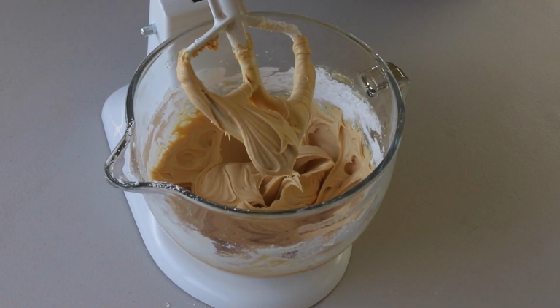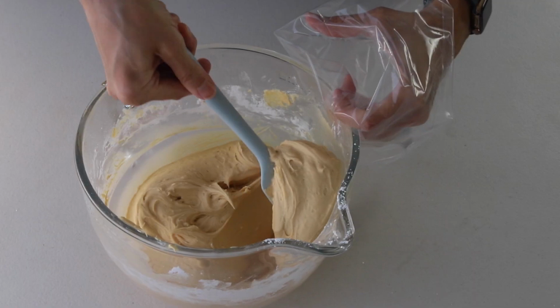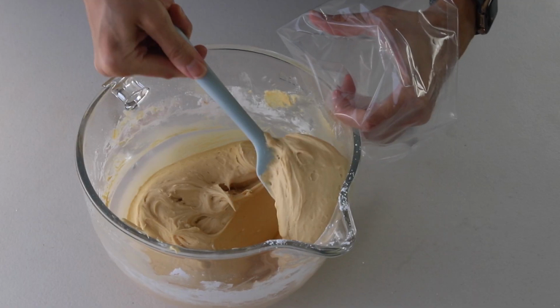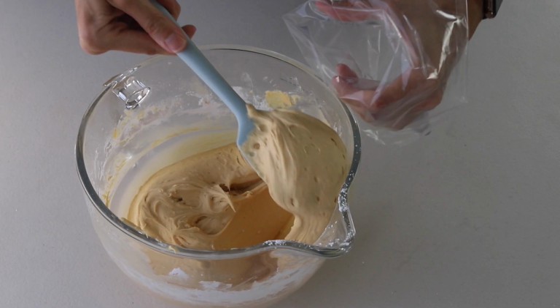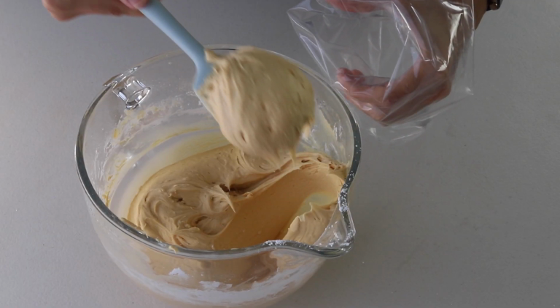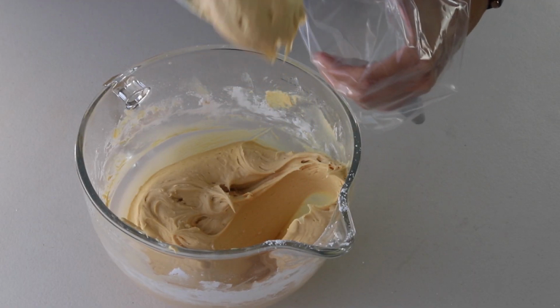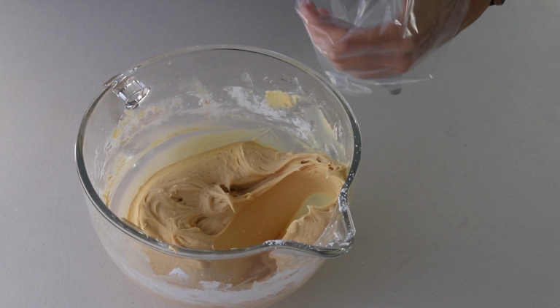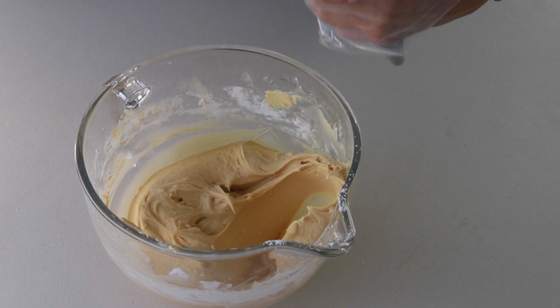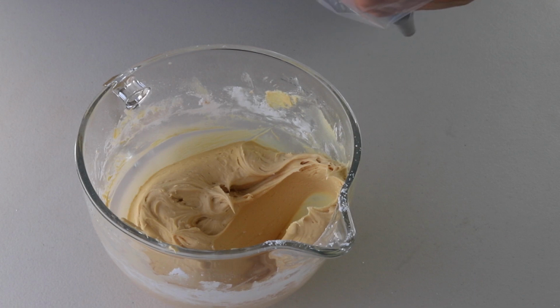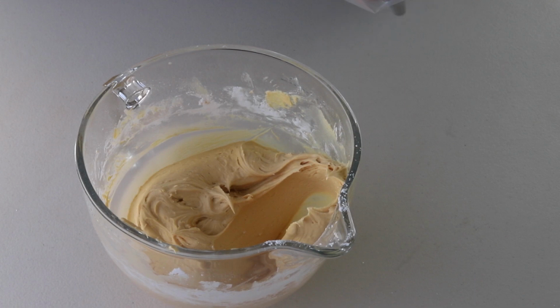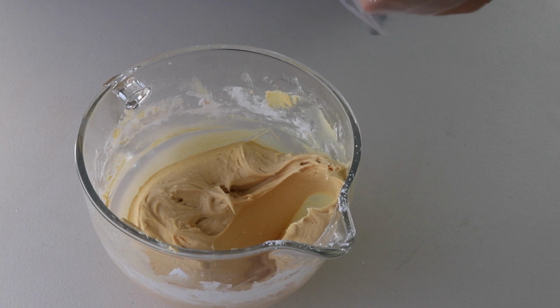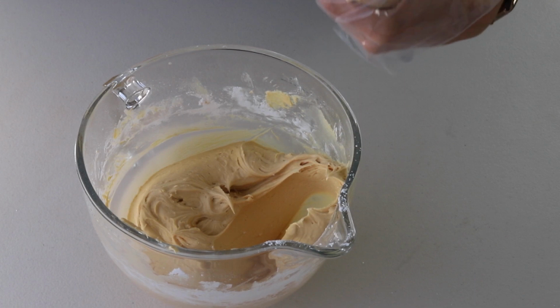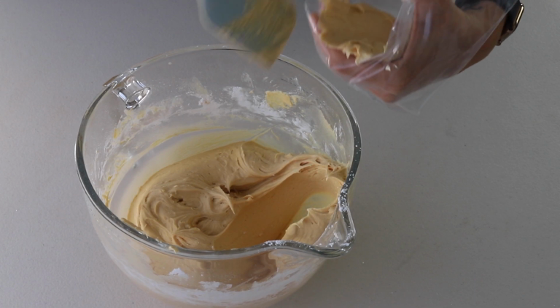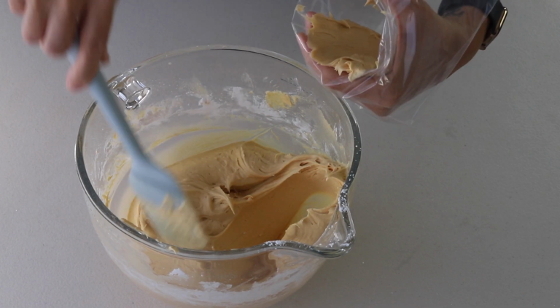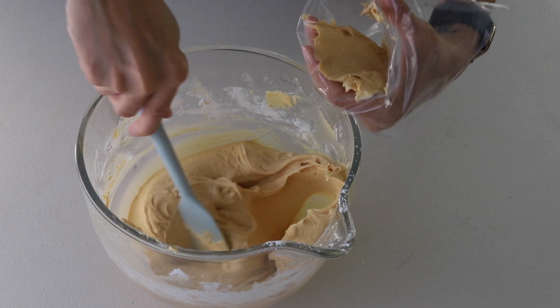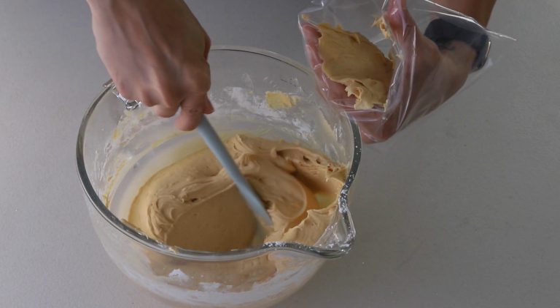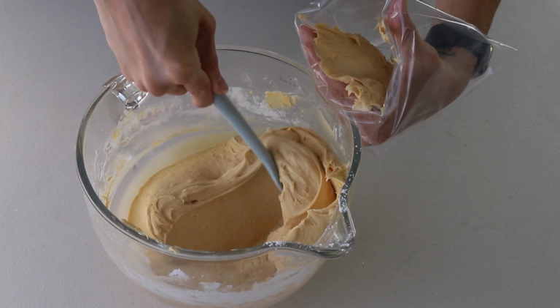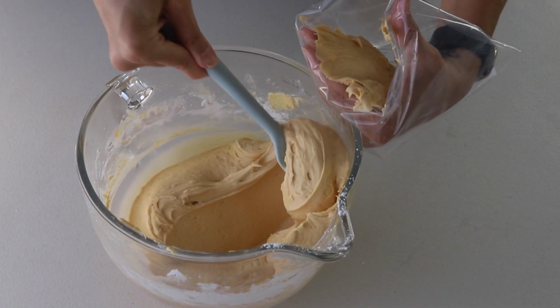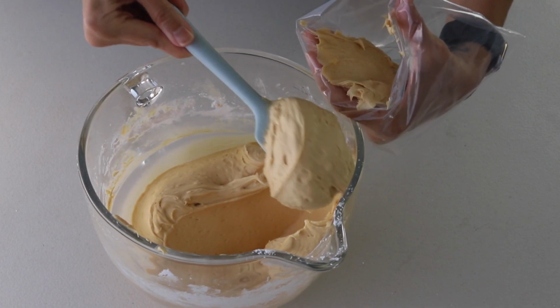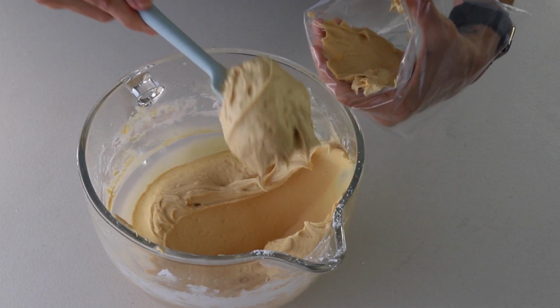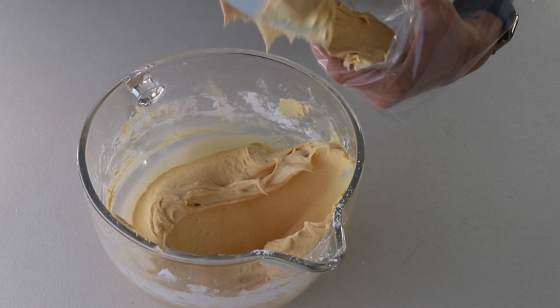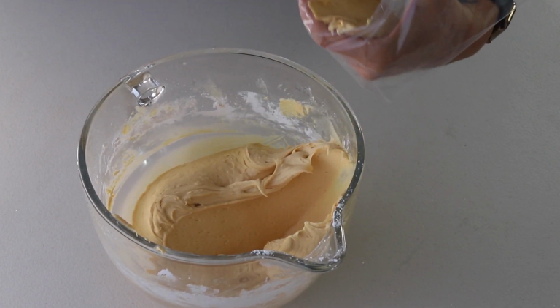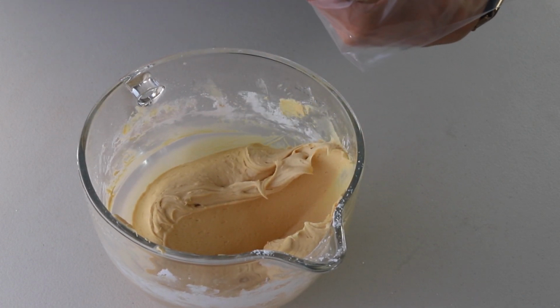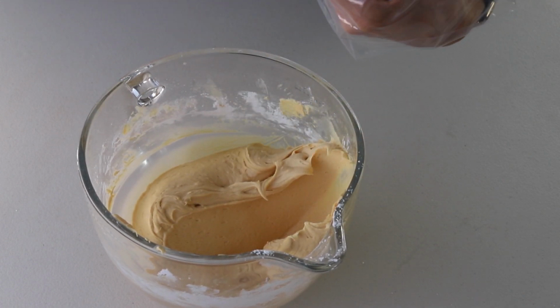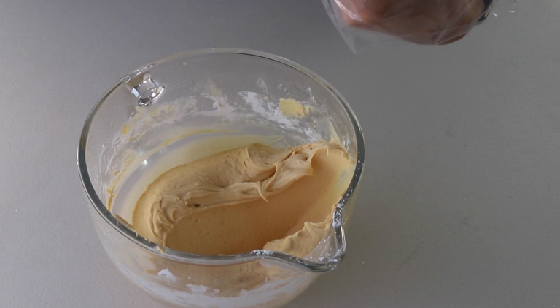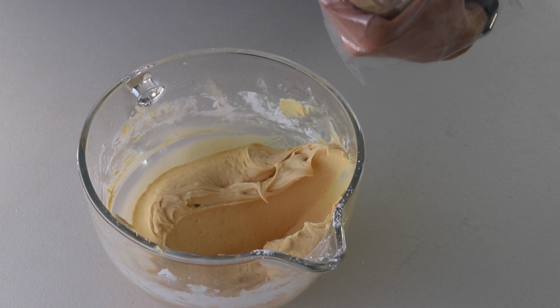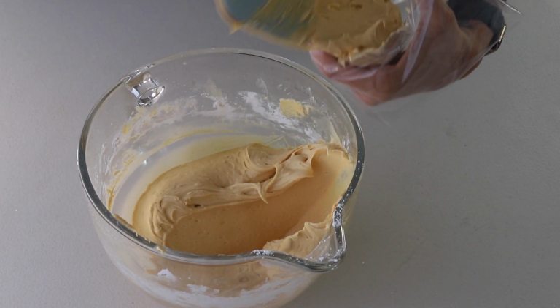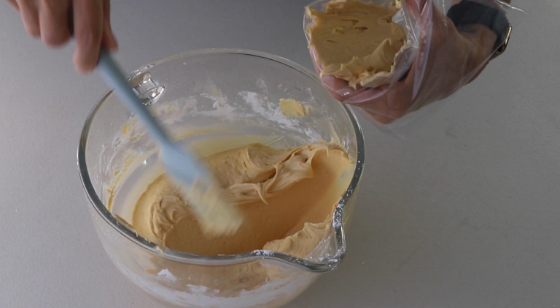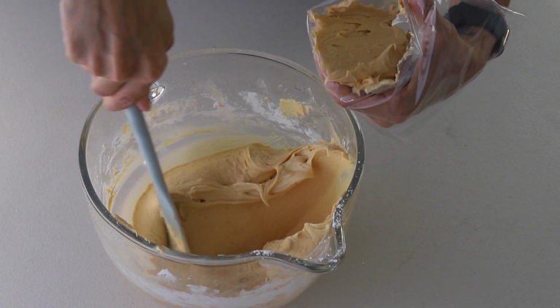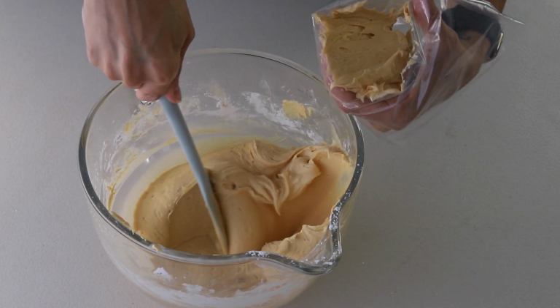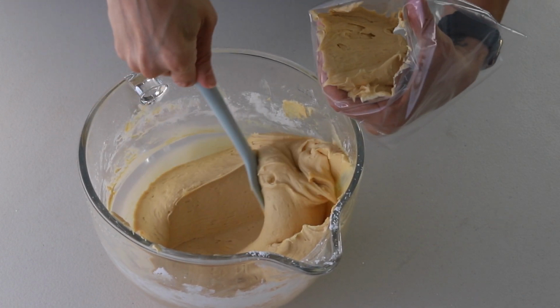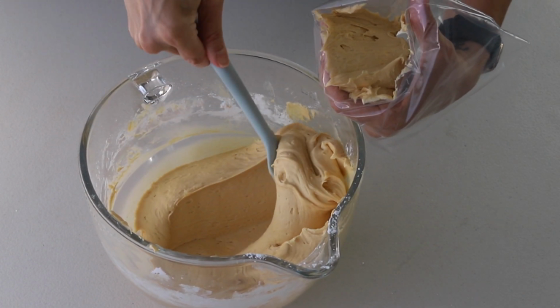Place the salted dulce de leche cream cheese frosting in a piping bag fitted with the piping tip of your choice.